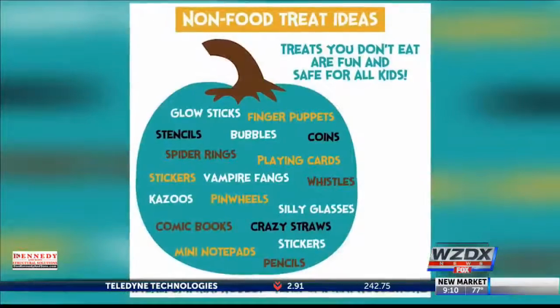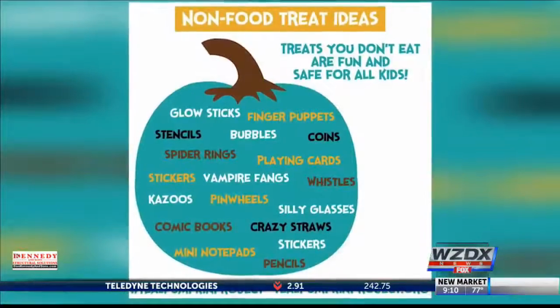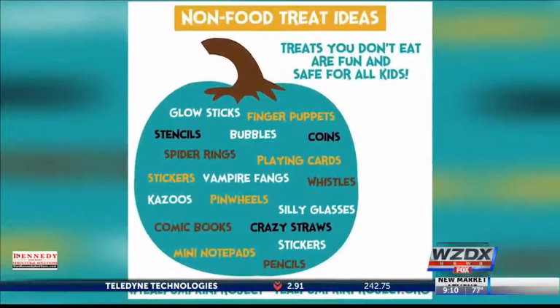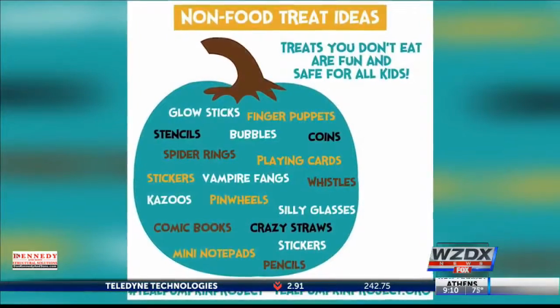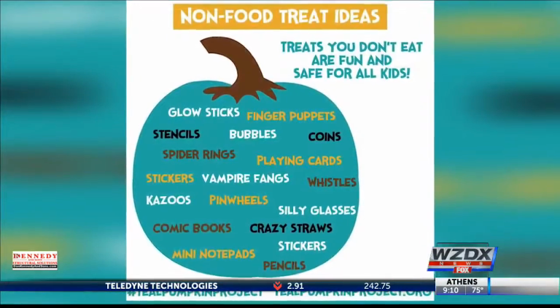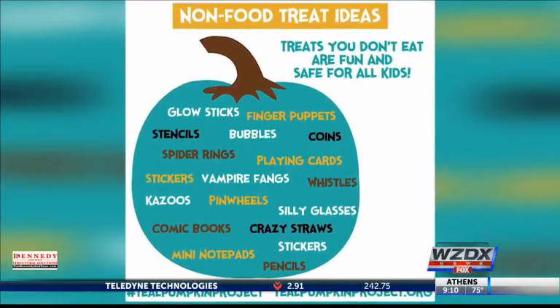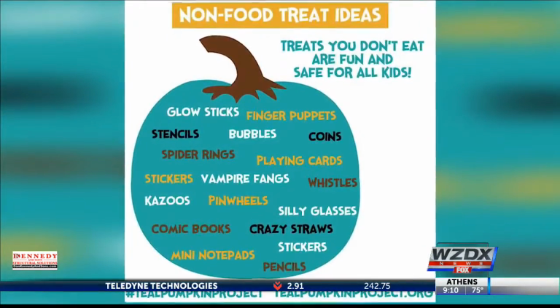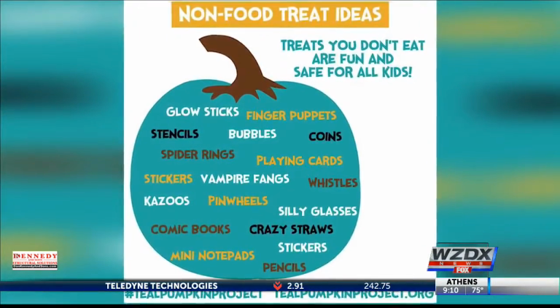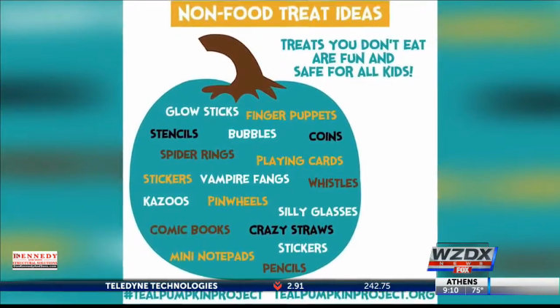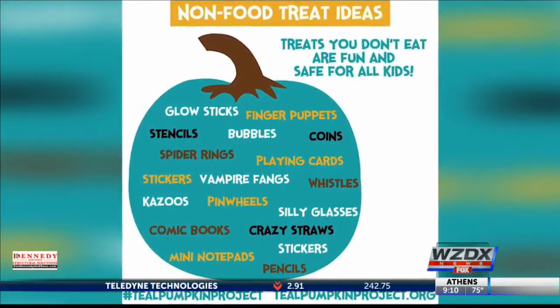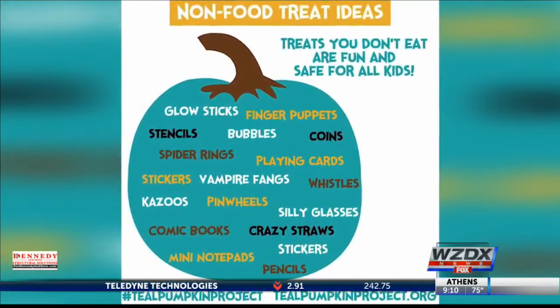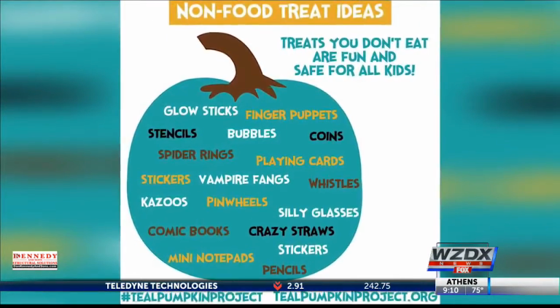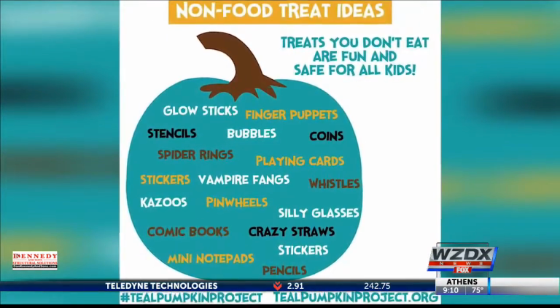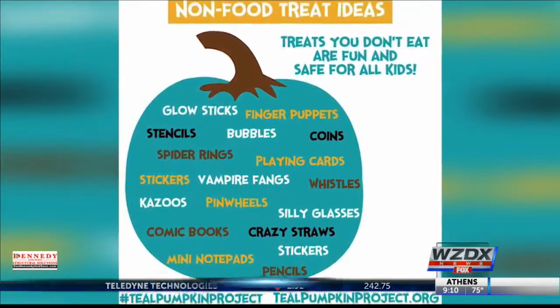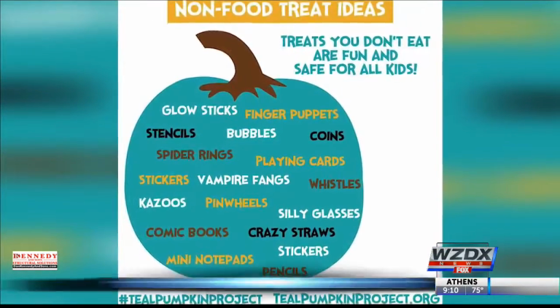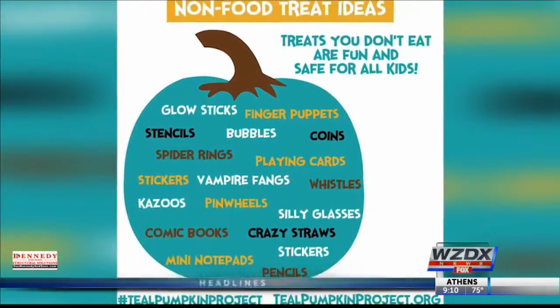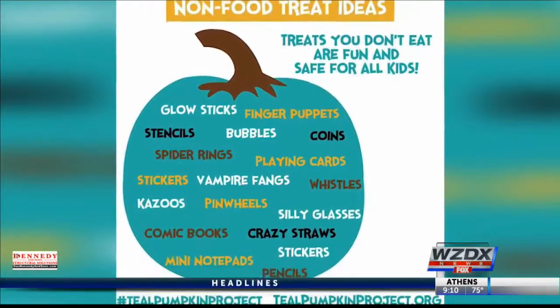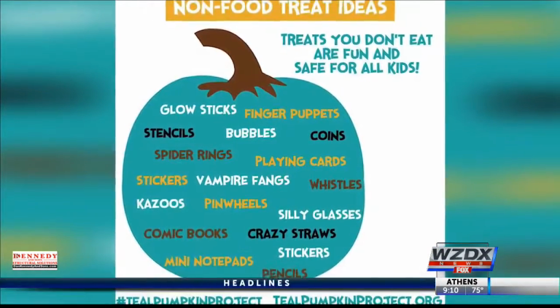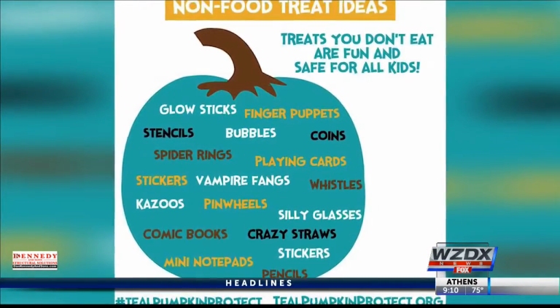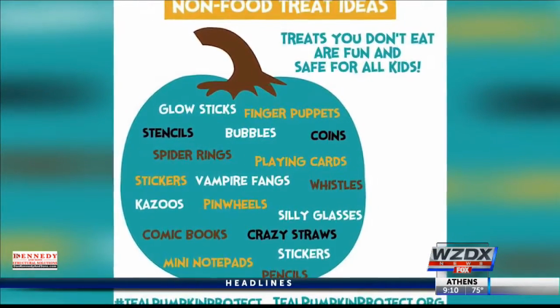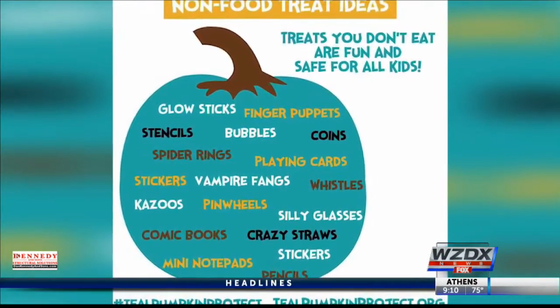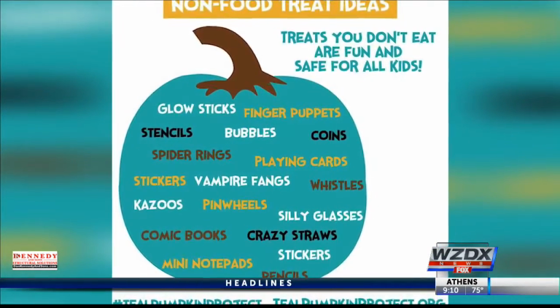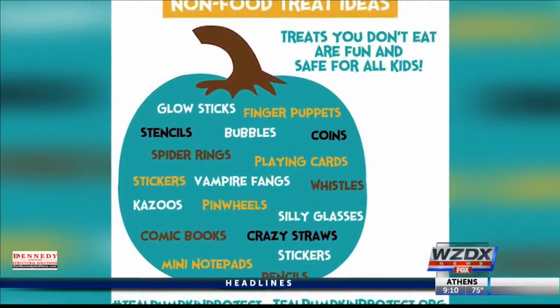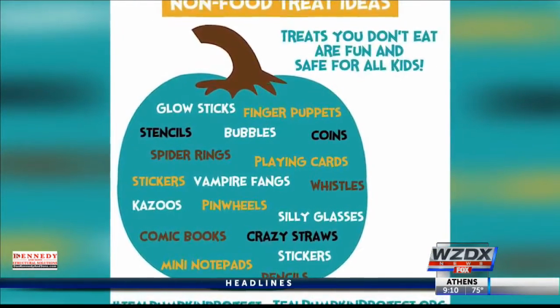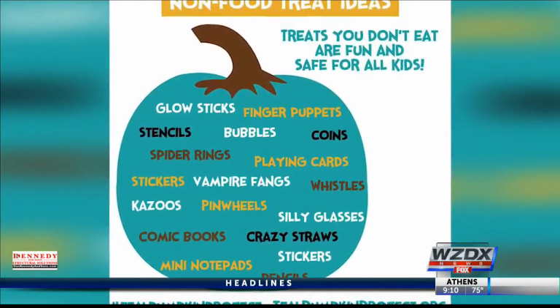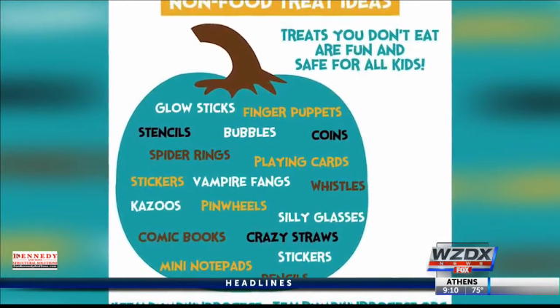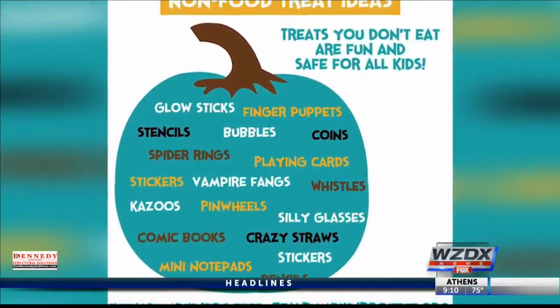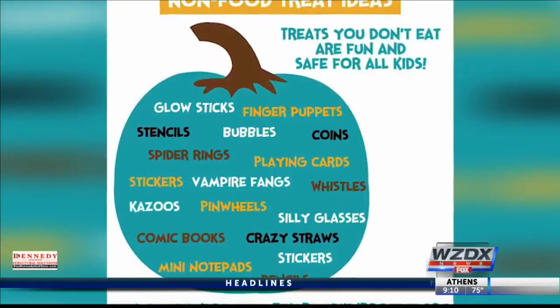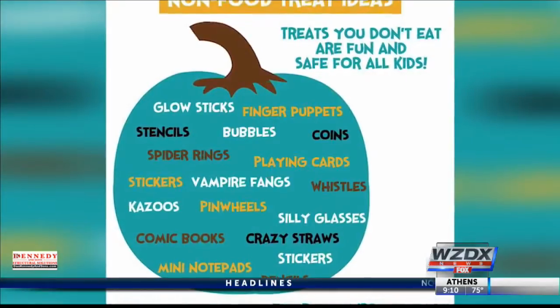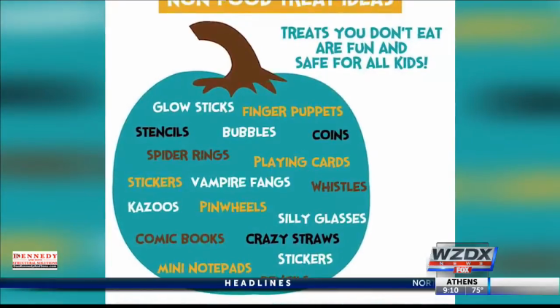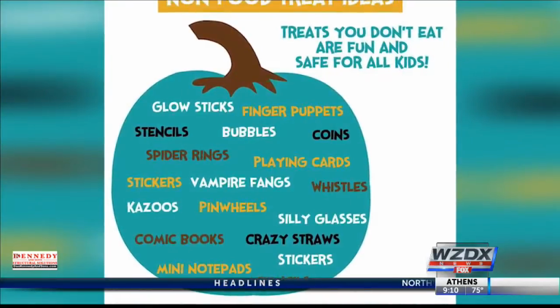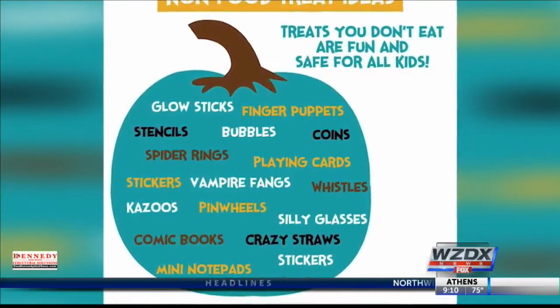Some good allergy-free treats to give out are stickers, glow sticks, pencils, and other small toys.